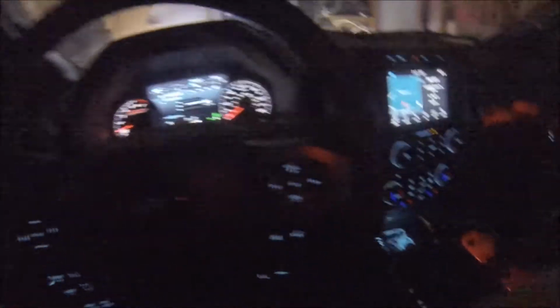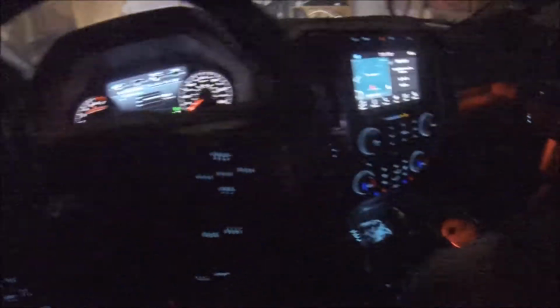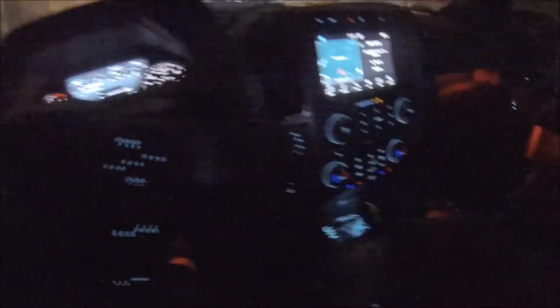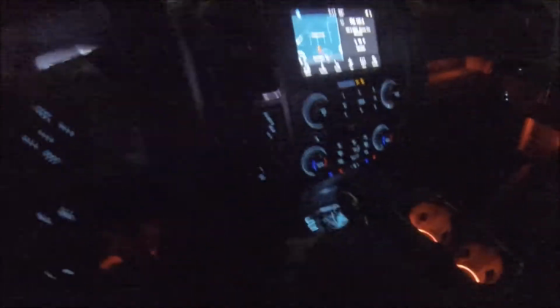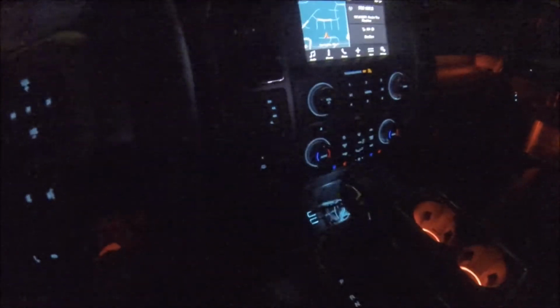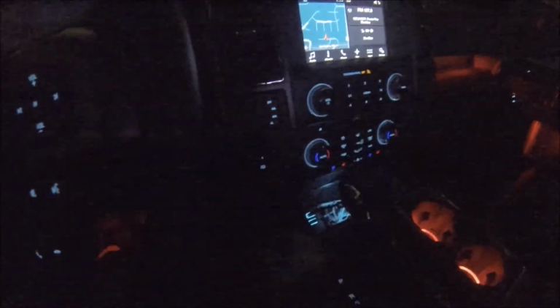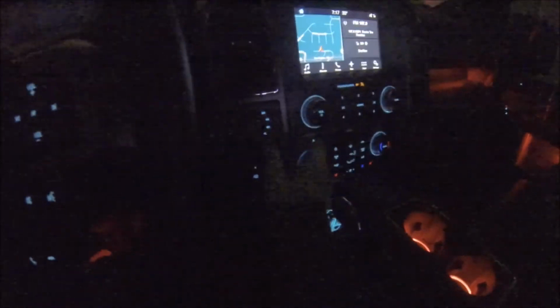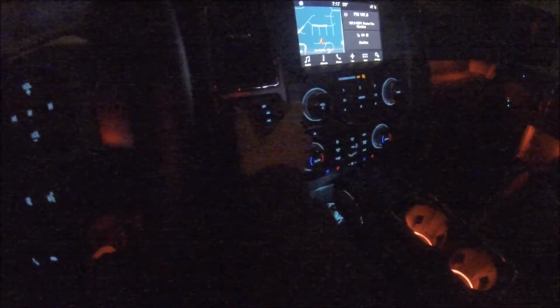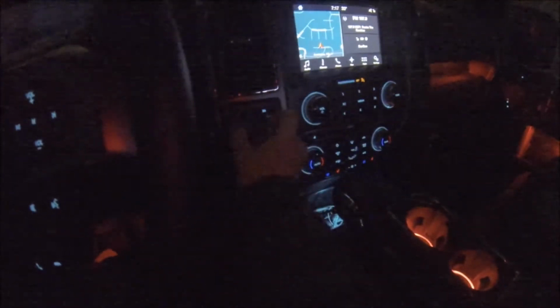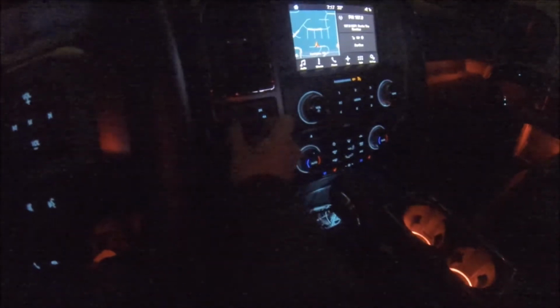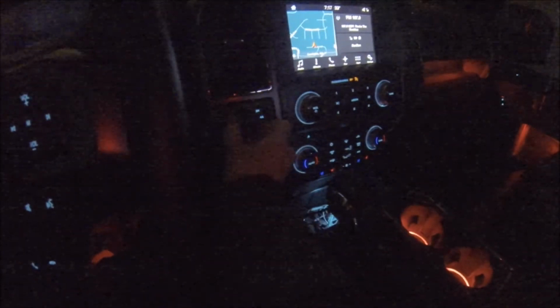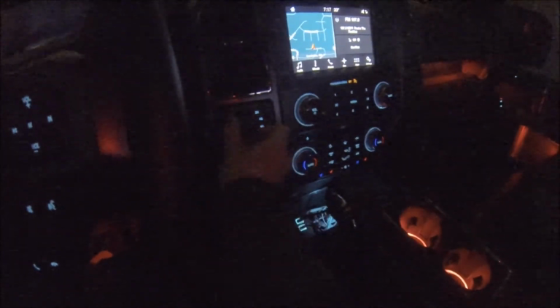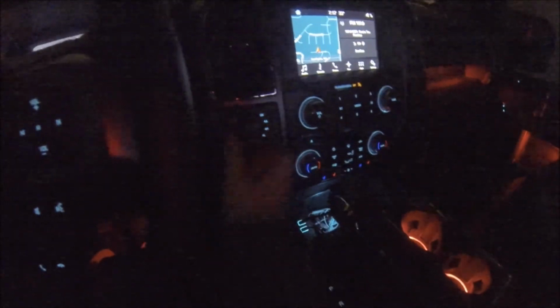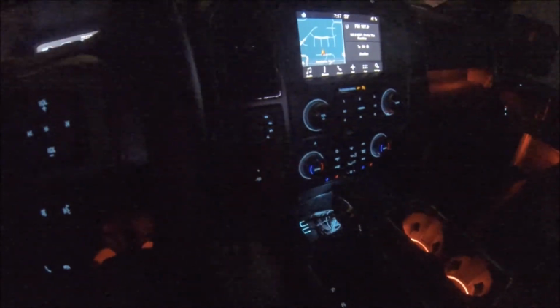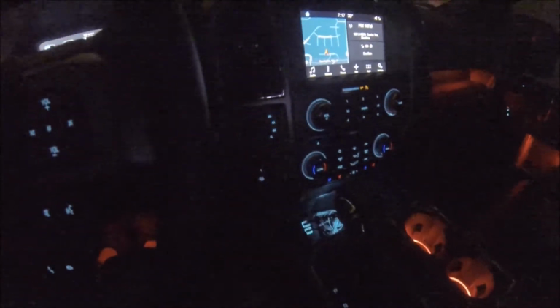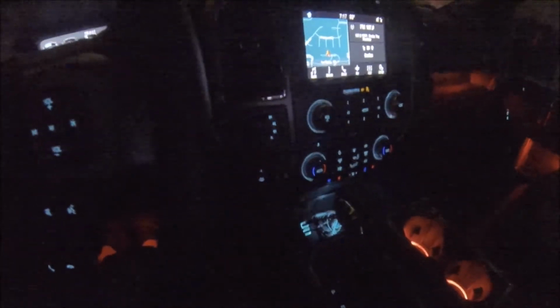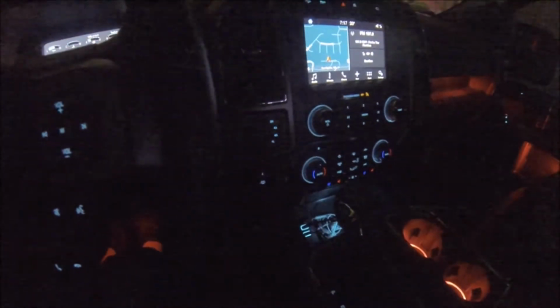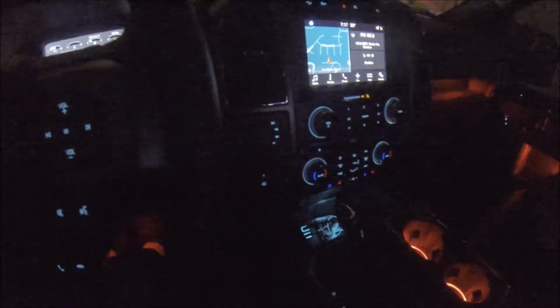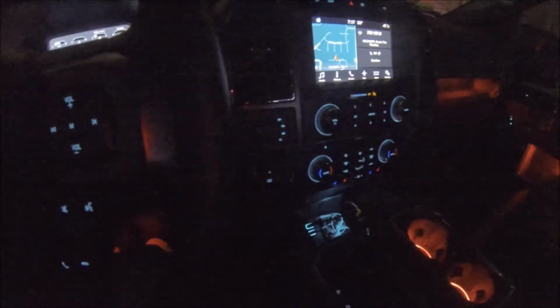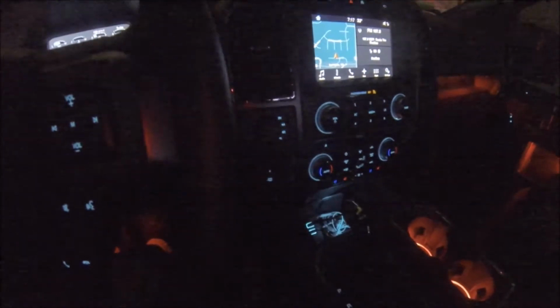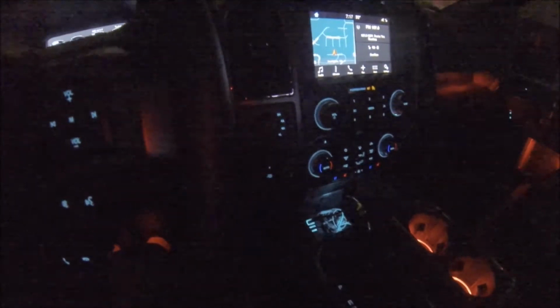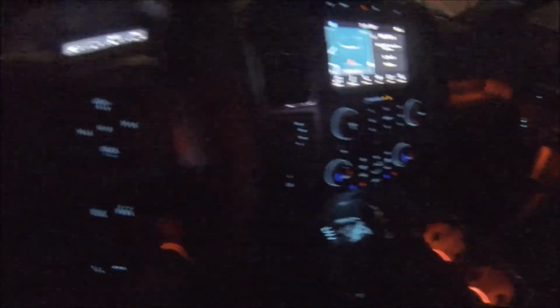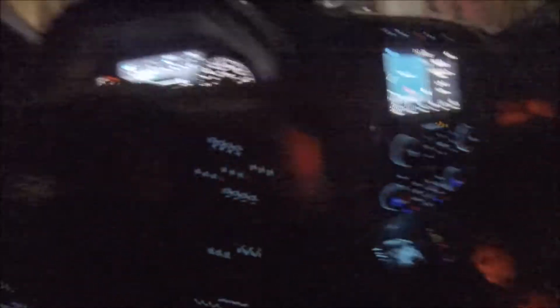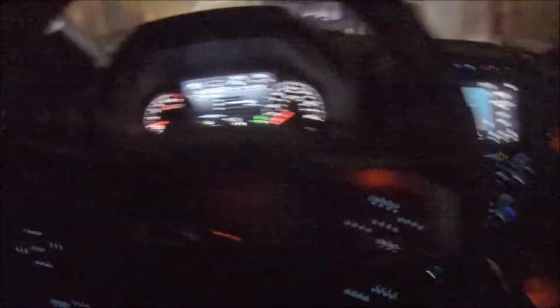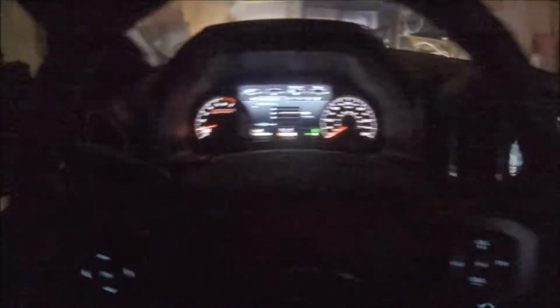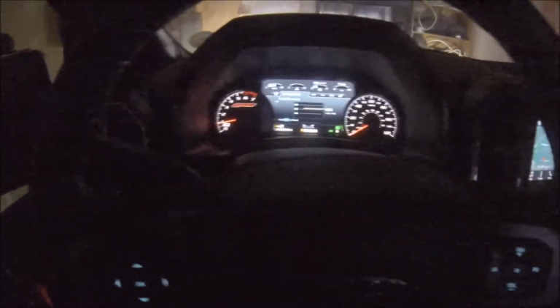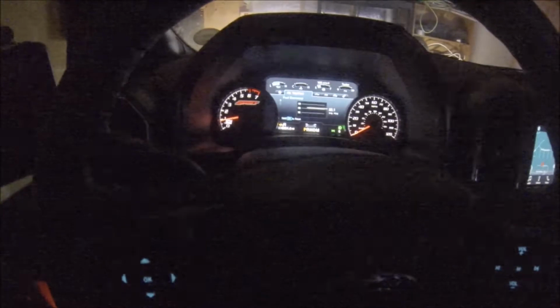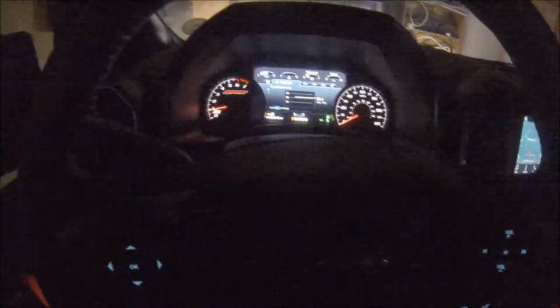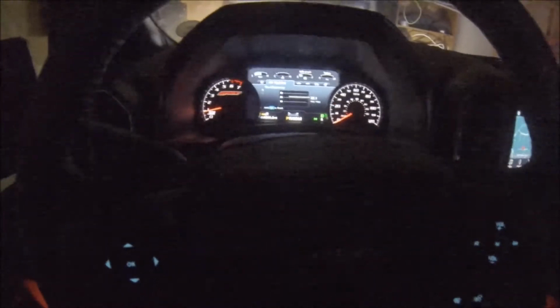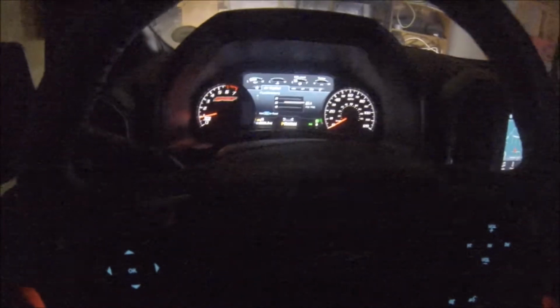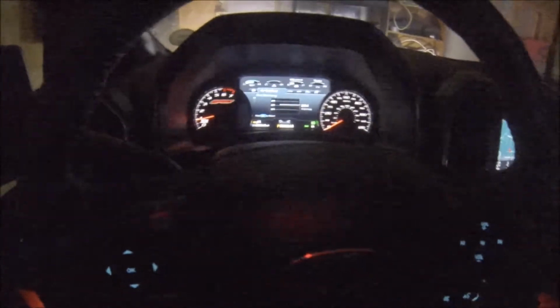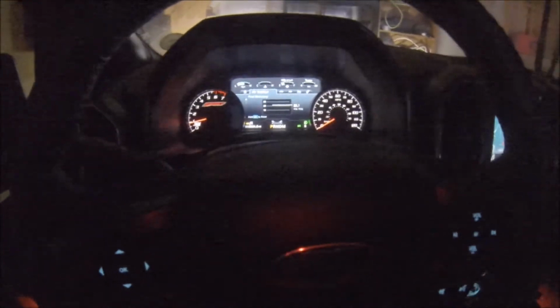Alright, let's put you in four-wheel drive automatic. There we go, we should be good.